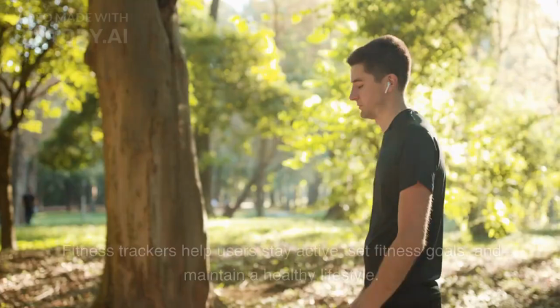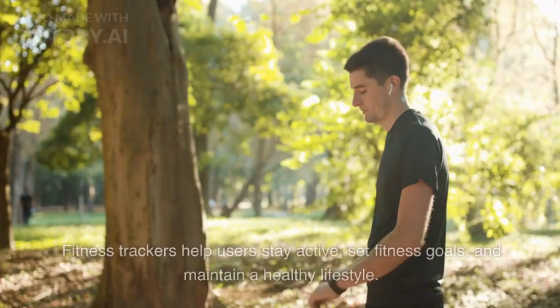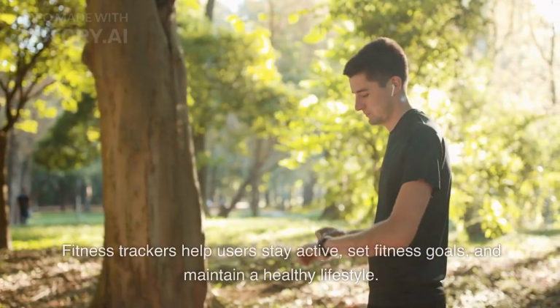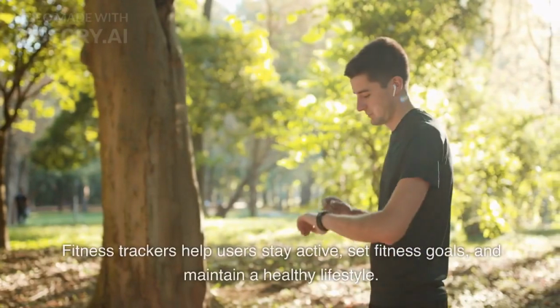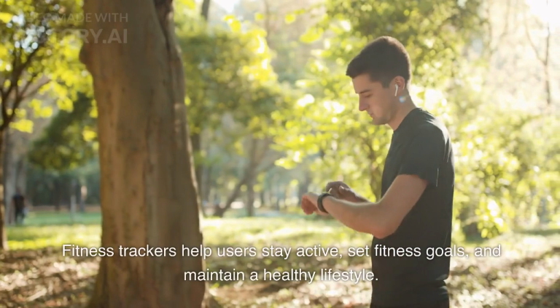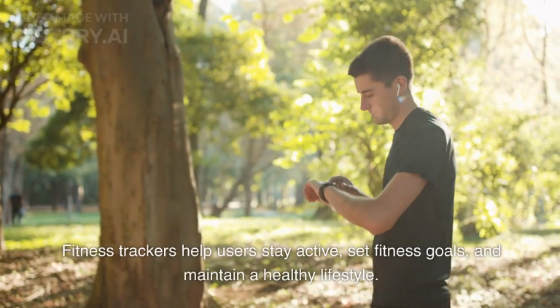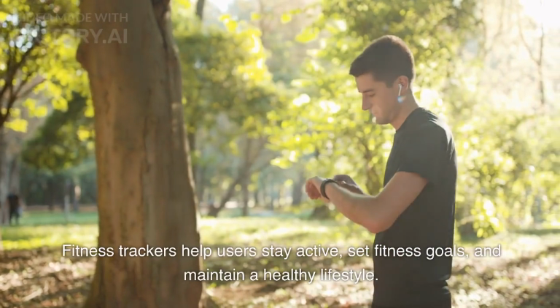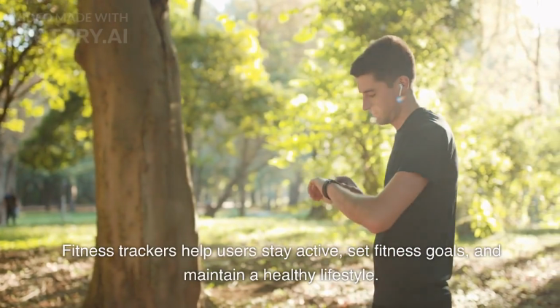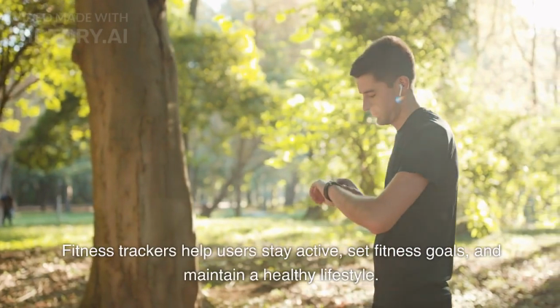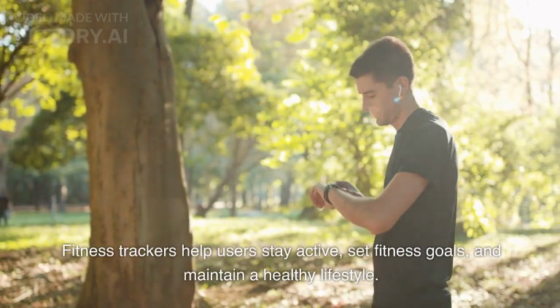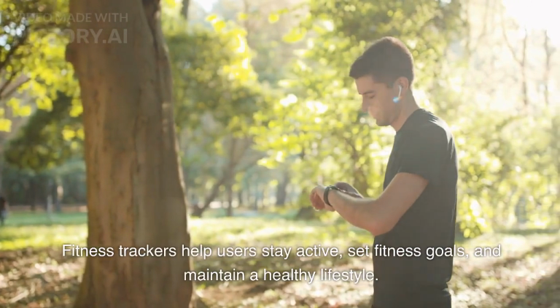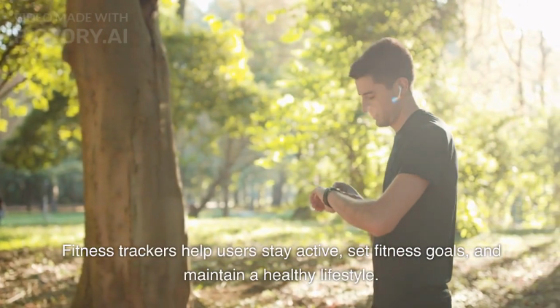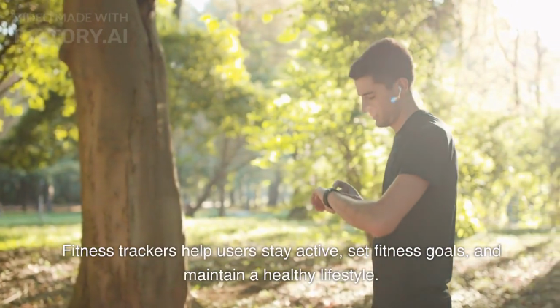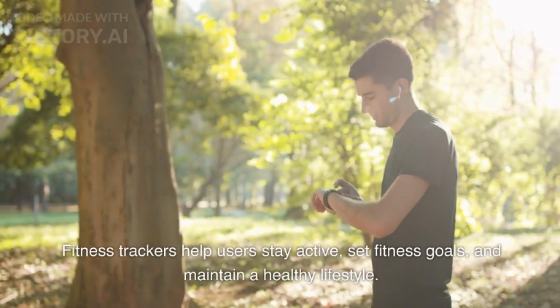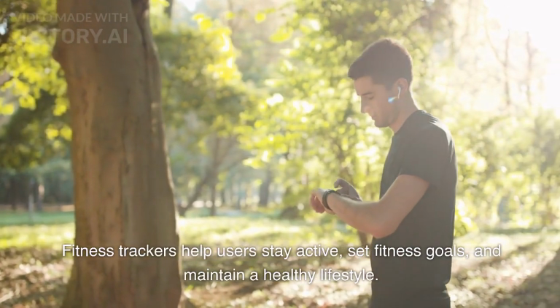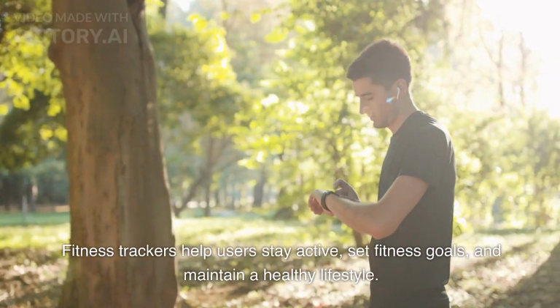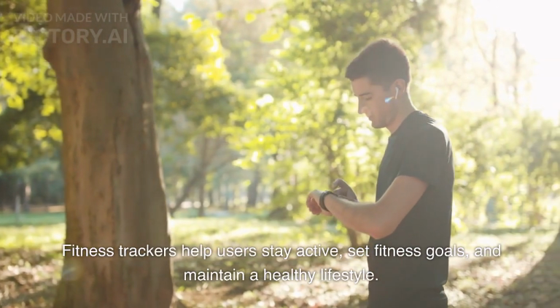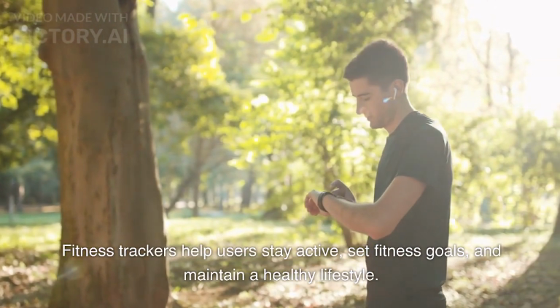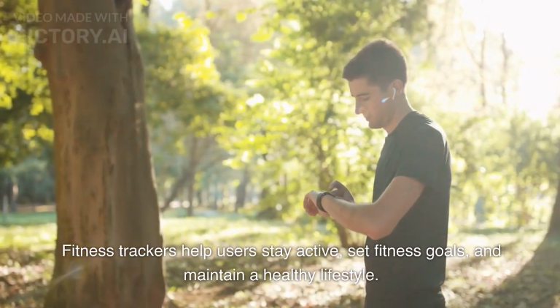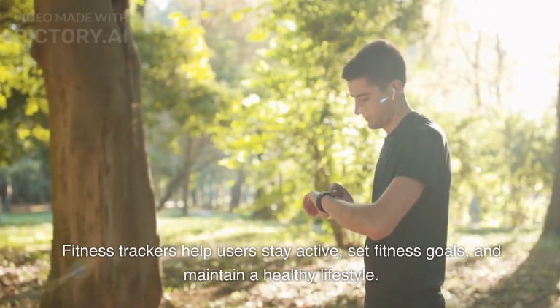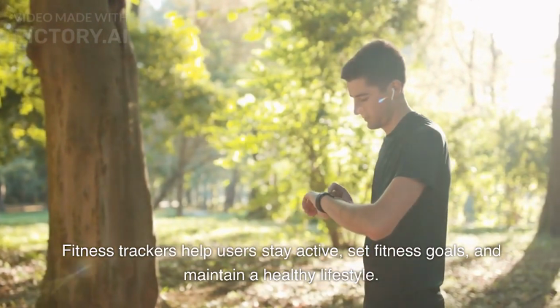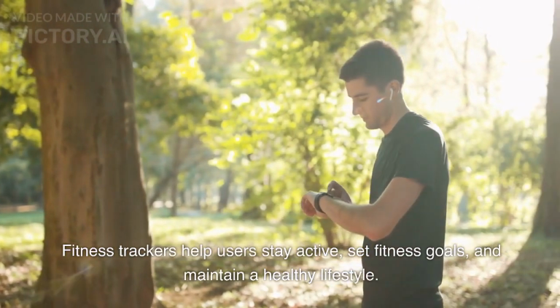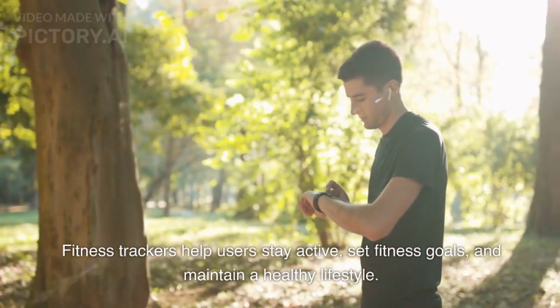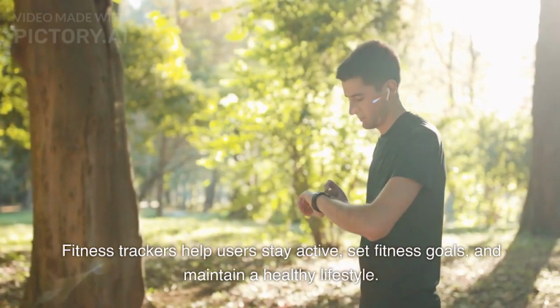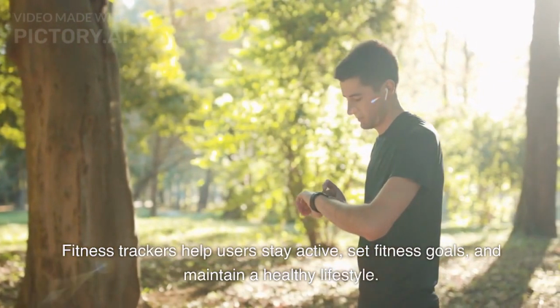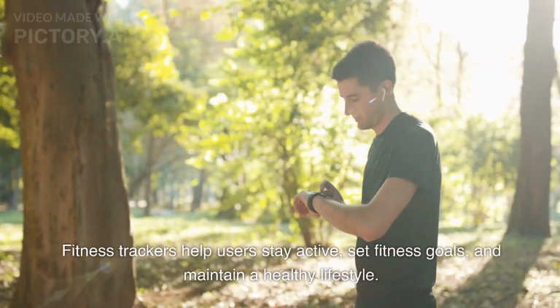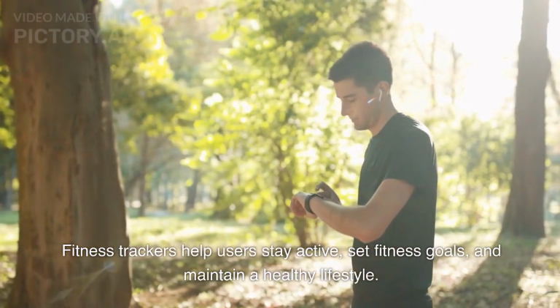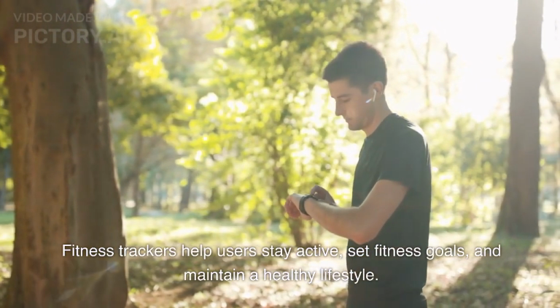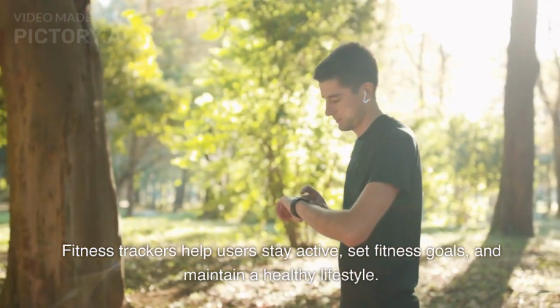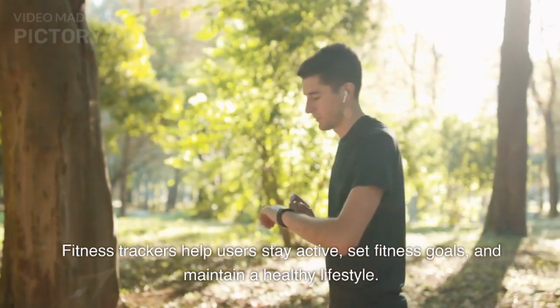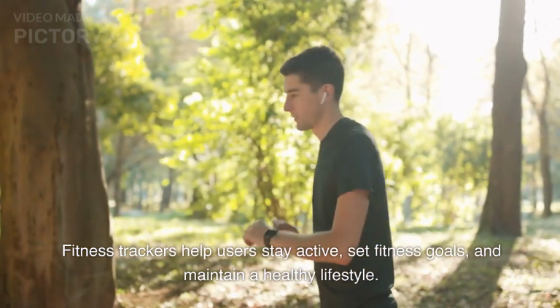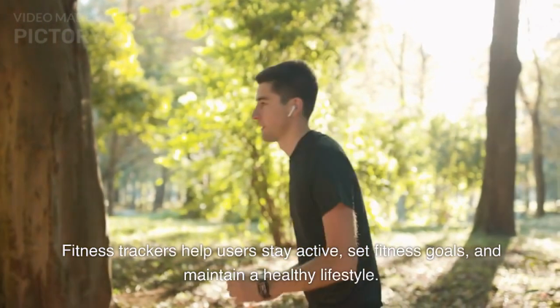4. Fitness Tracker: A wearable device that monitors physical activities and tracks health metrics such as heart rate, steps taken, calories burned, and sleep patterns. Fitness trackers help users stay active, set fitness goals, and maintain a healthy lifestyle.